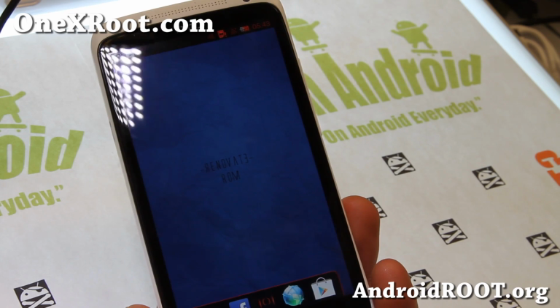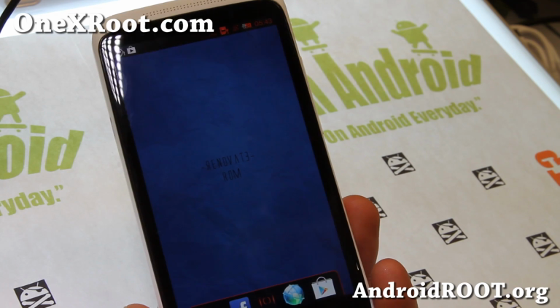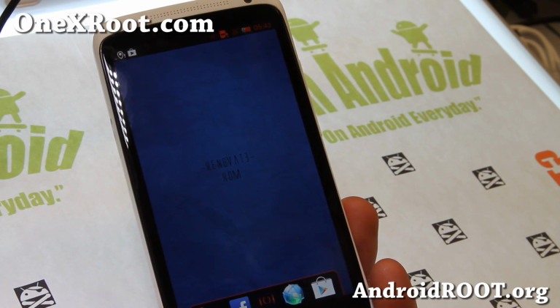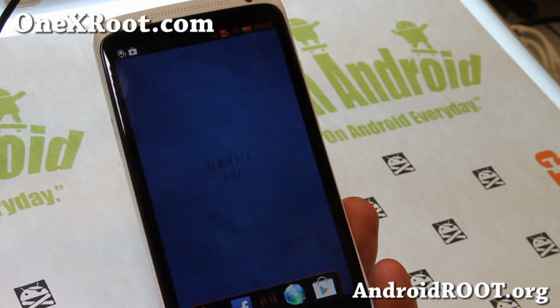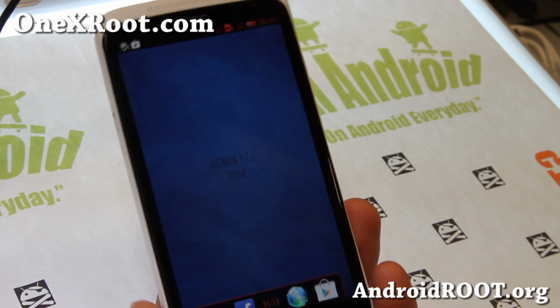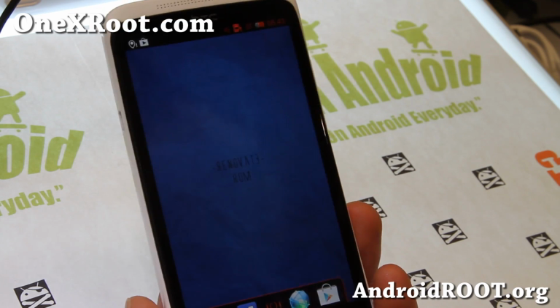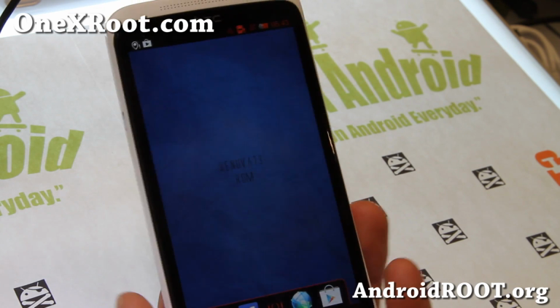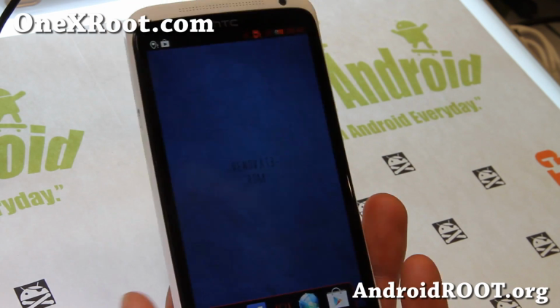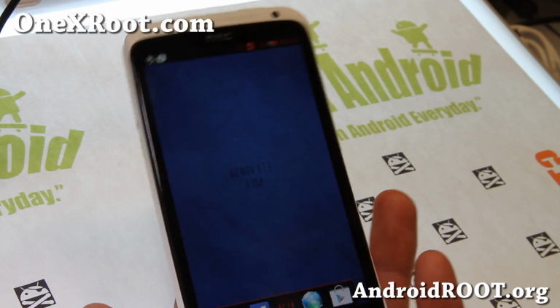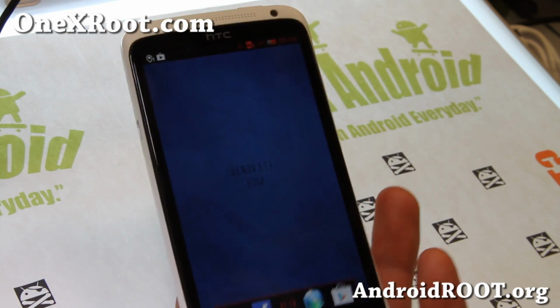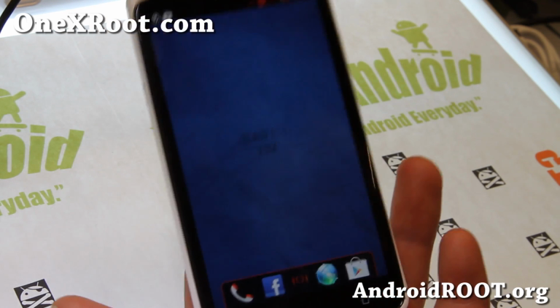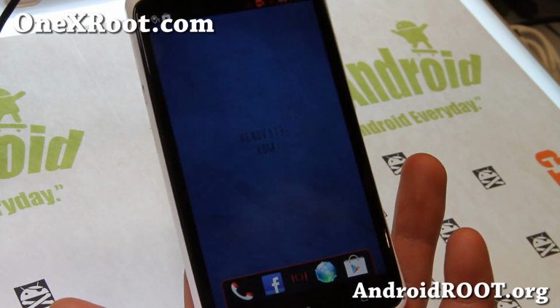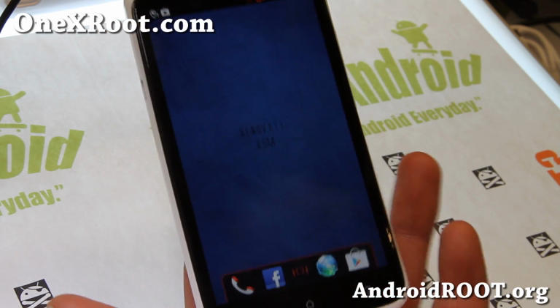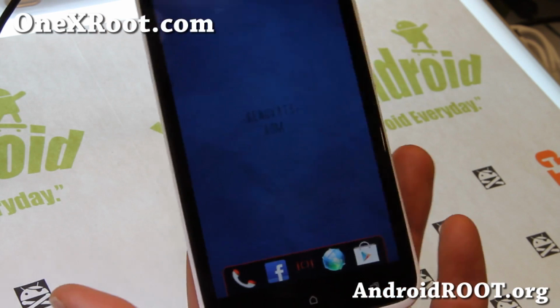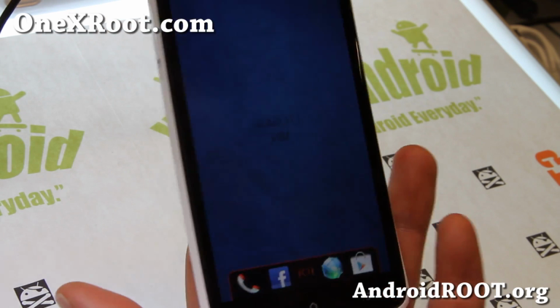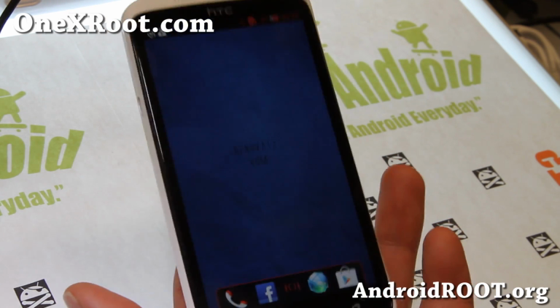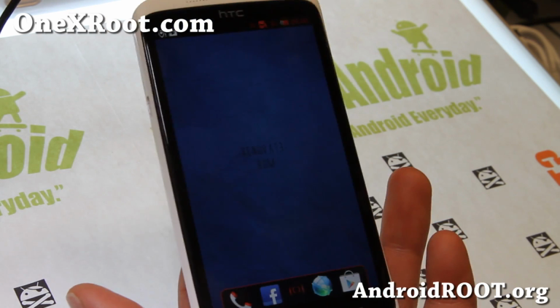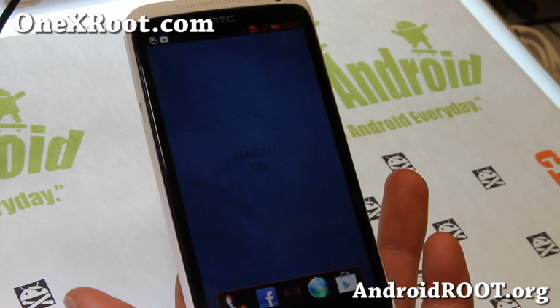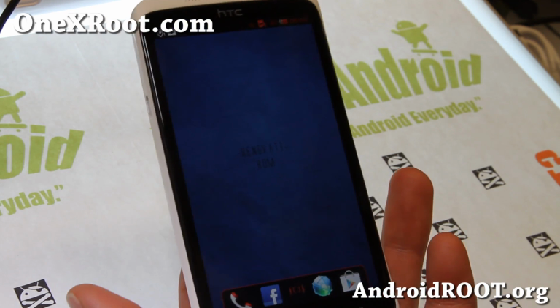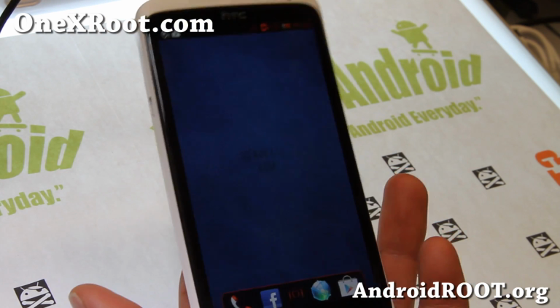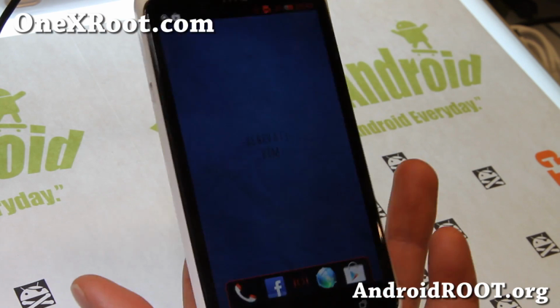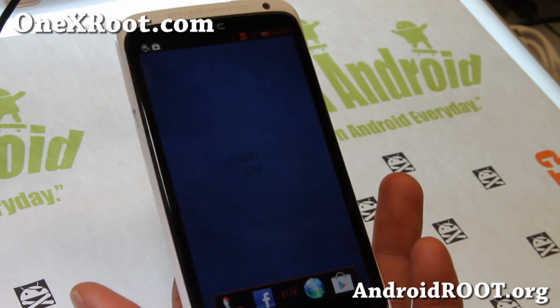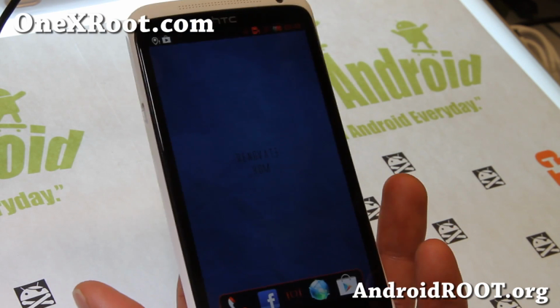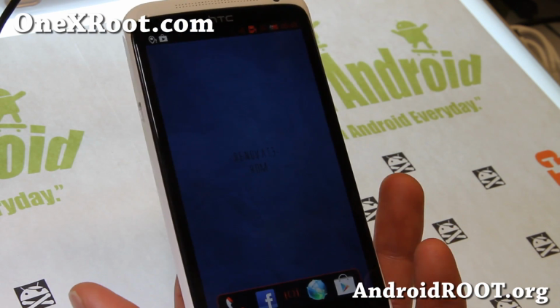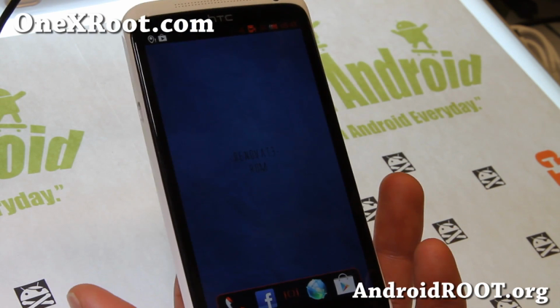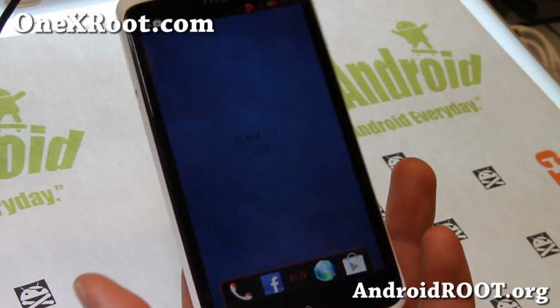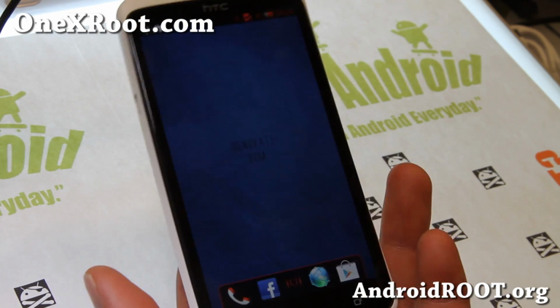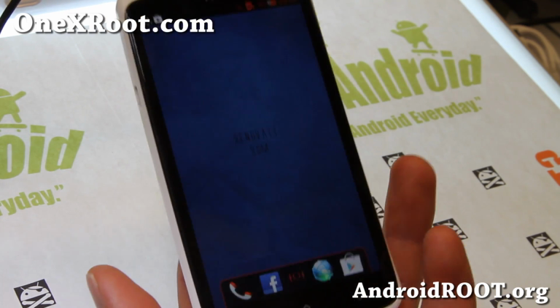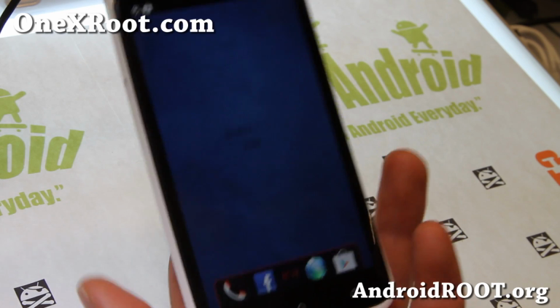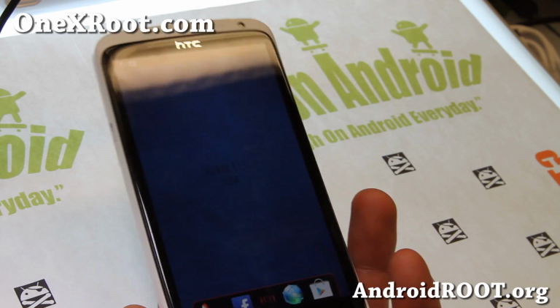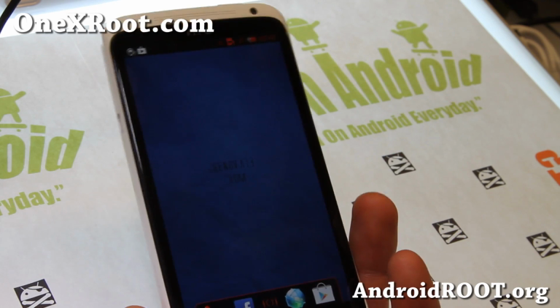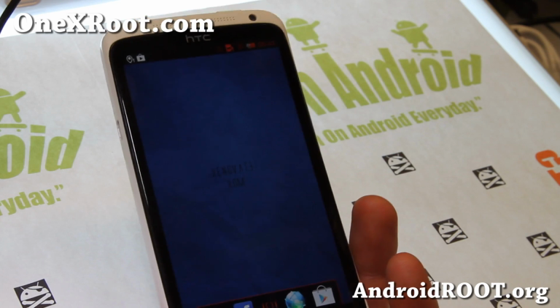That's the ROM of the week for the International 1X. Please do not flash on AT&T 1X or 1XL.